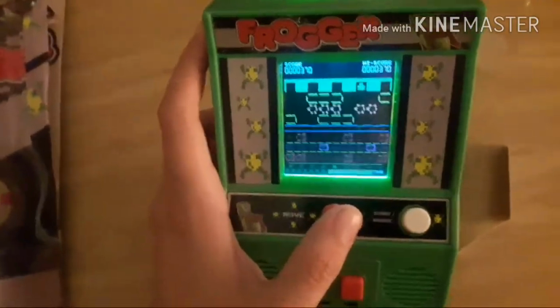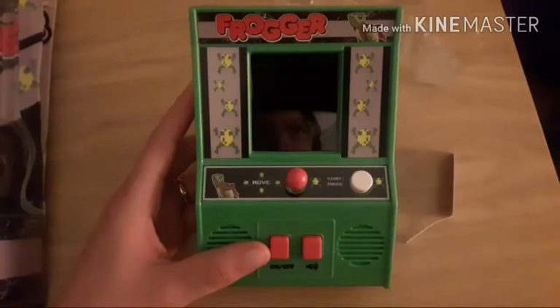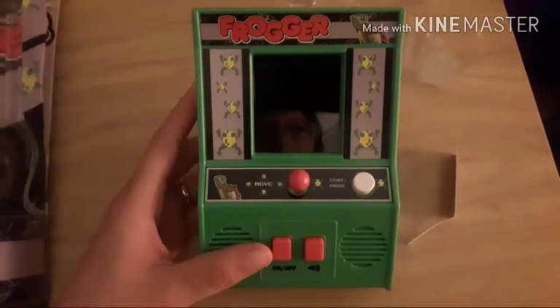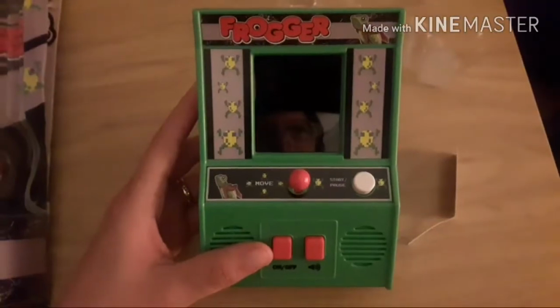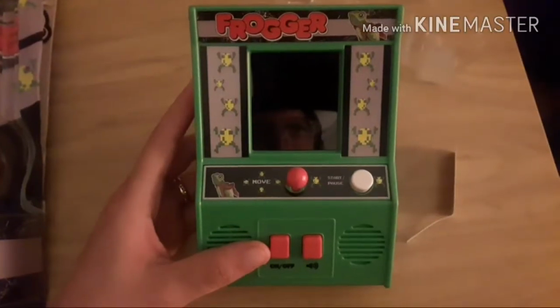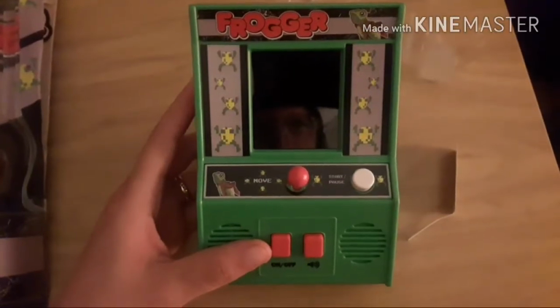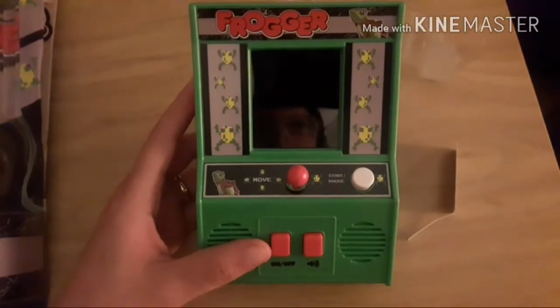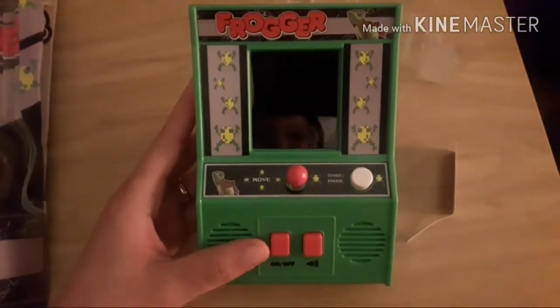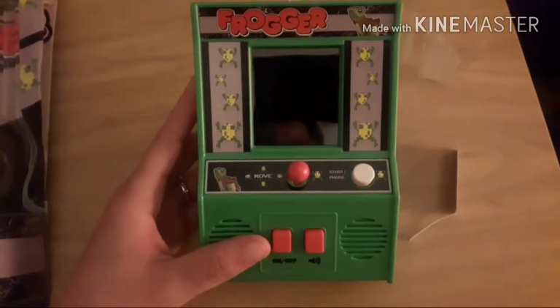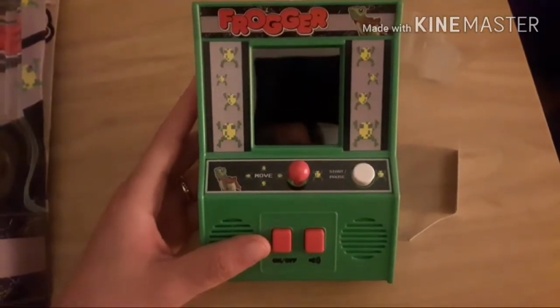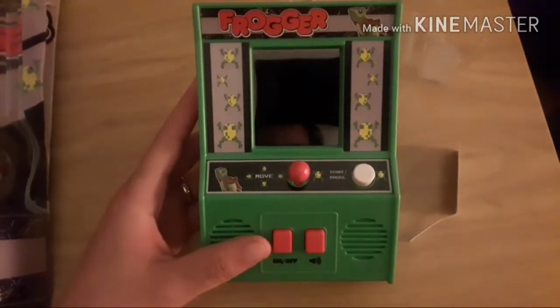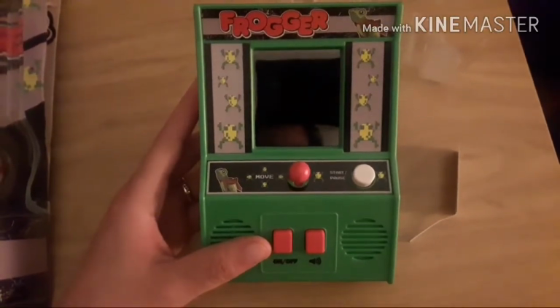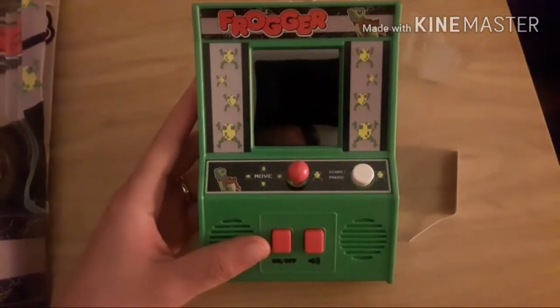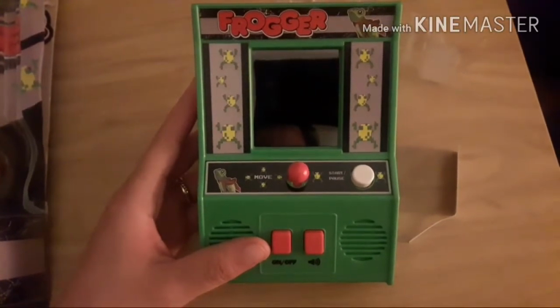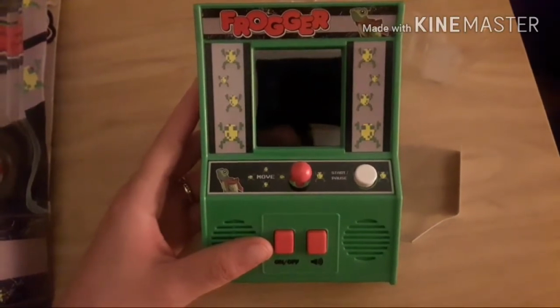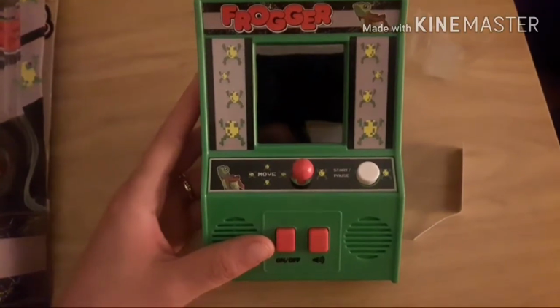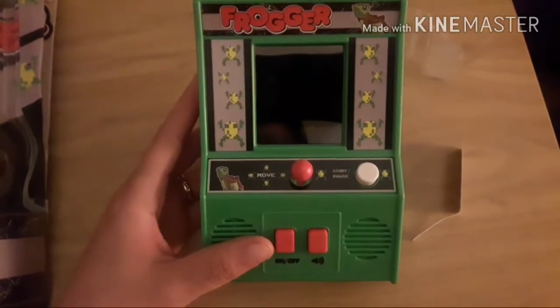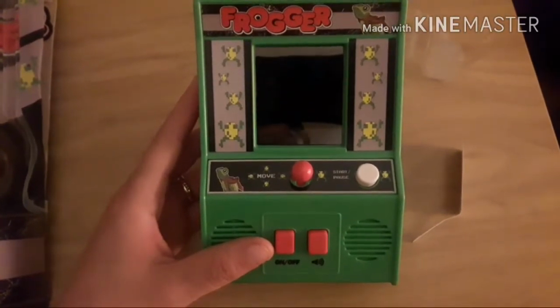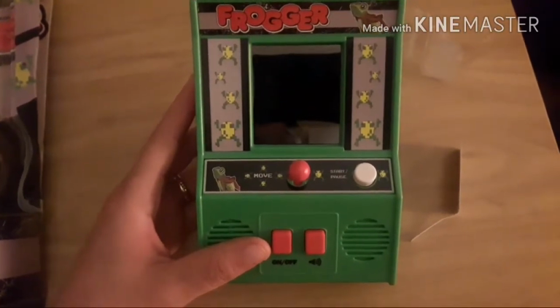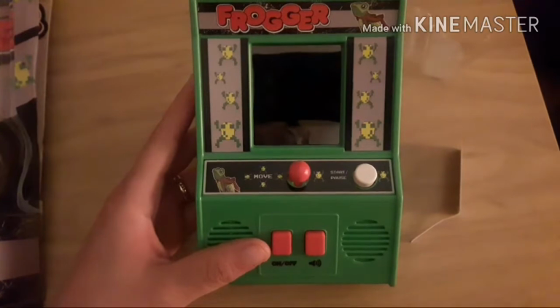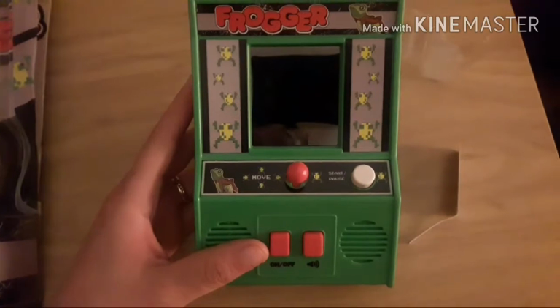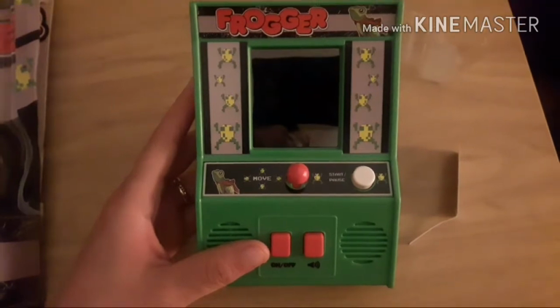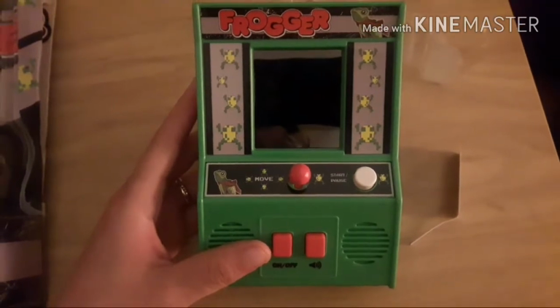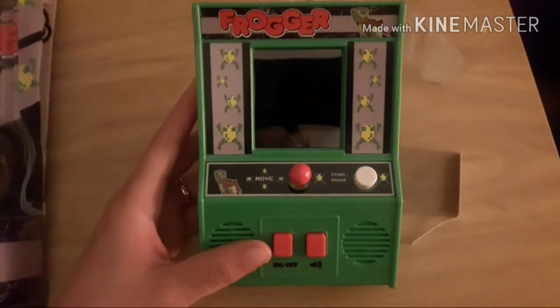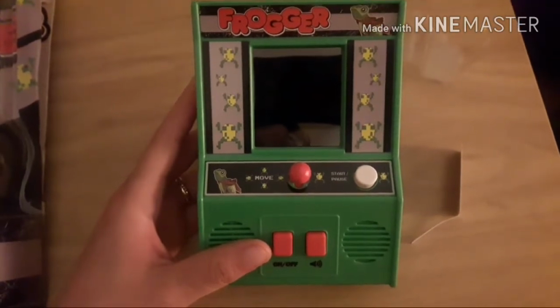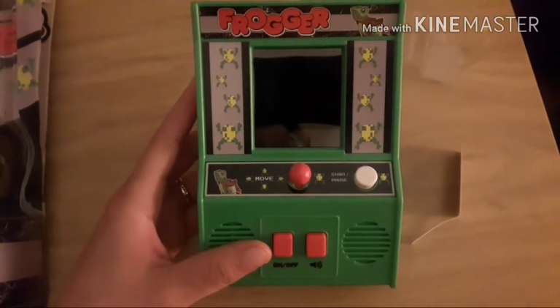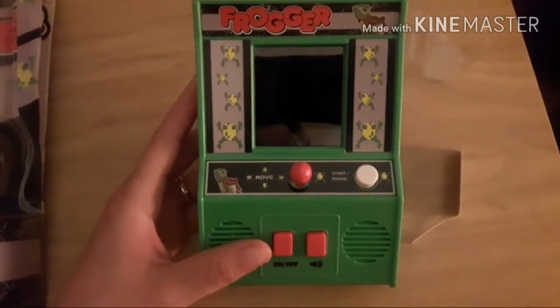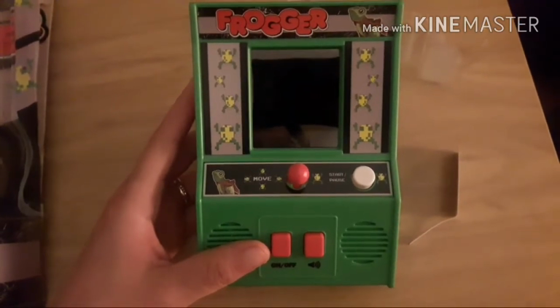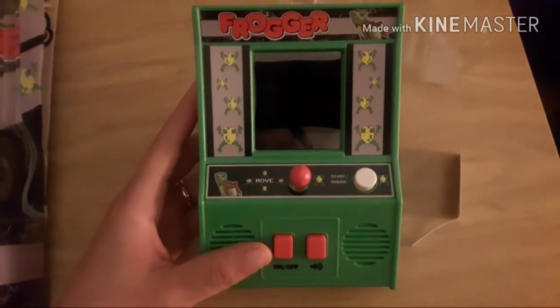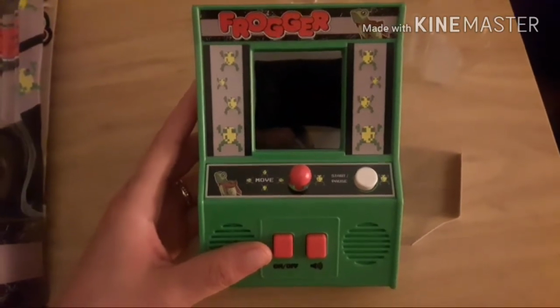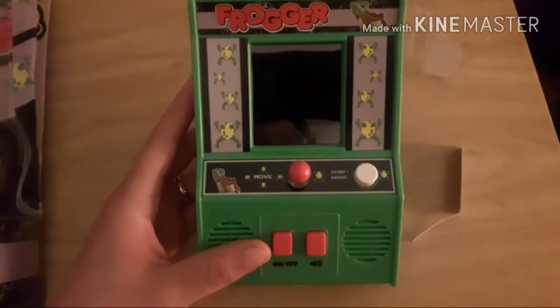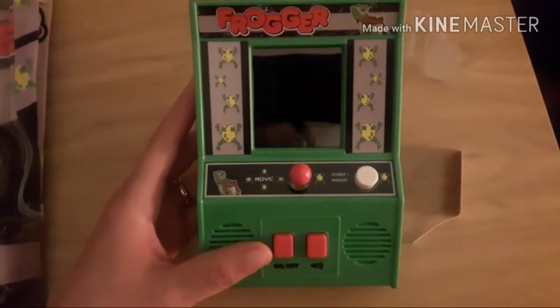So yeah guys, that was unboxing Frogger, the little mini arcade. If you're new, please subscribe. As always, keep on gaming. Bye.